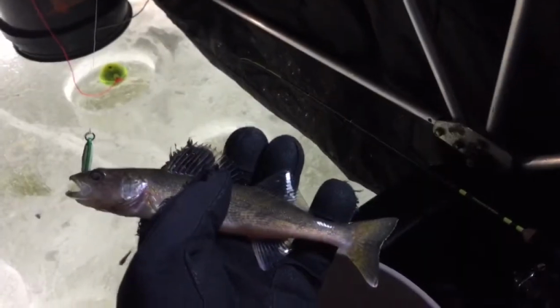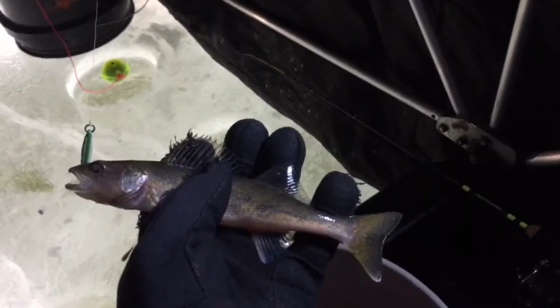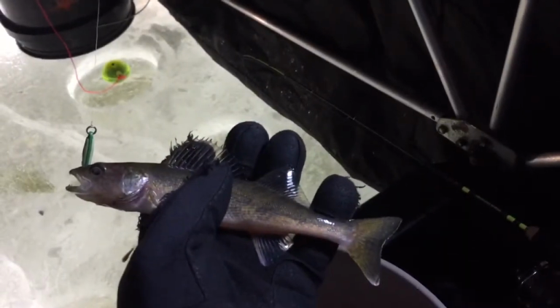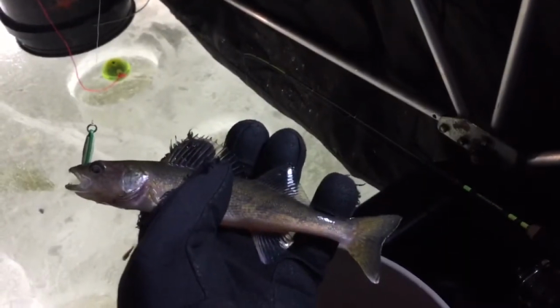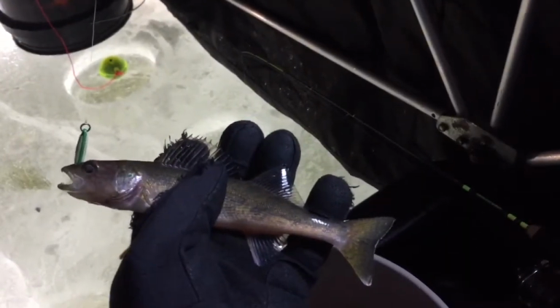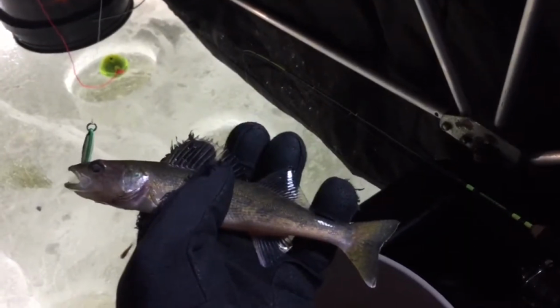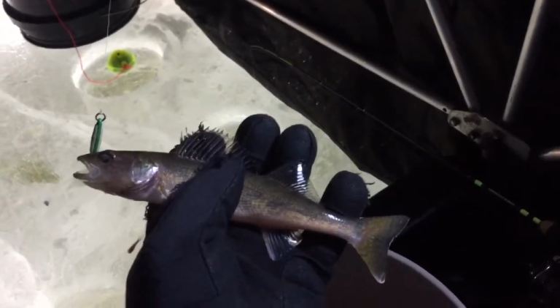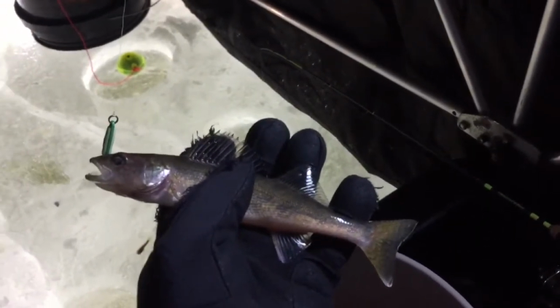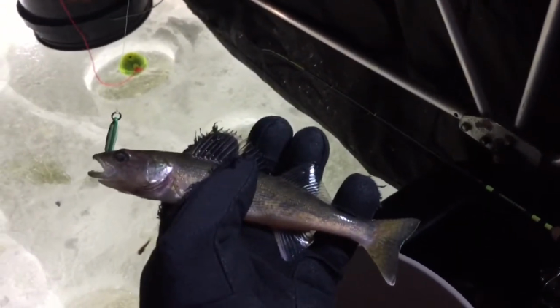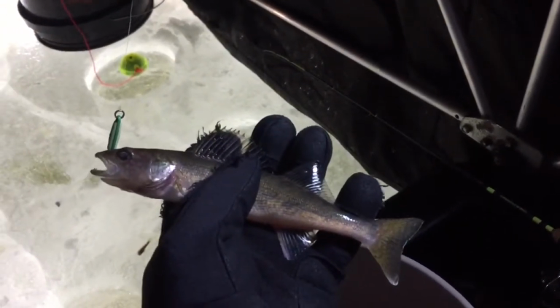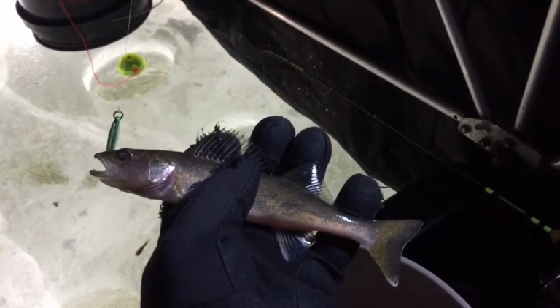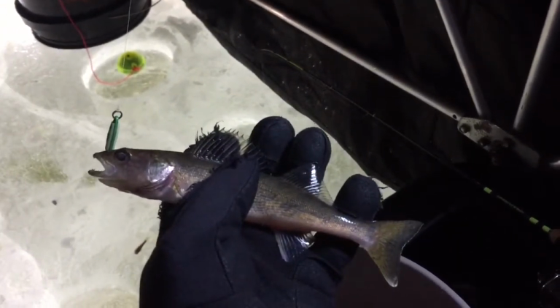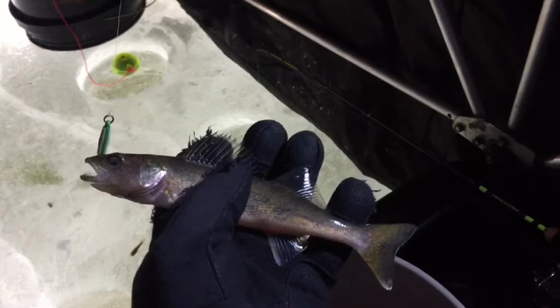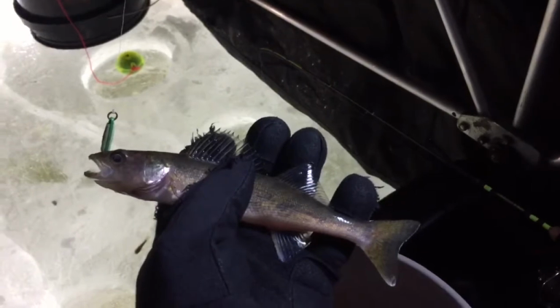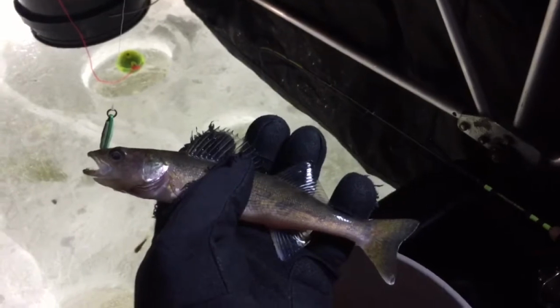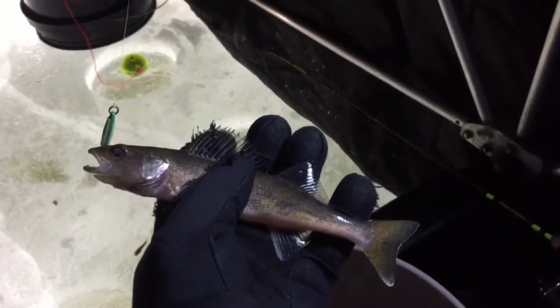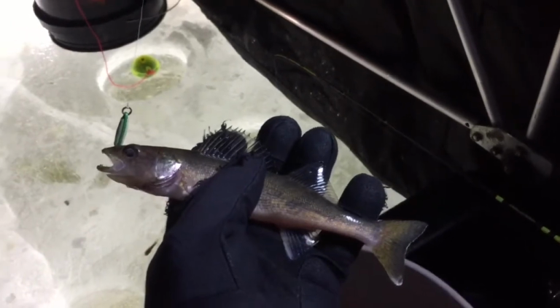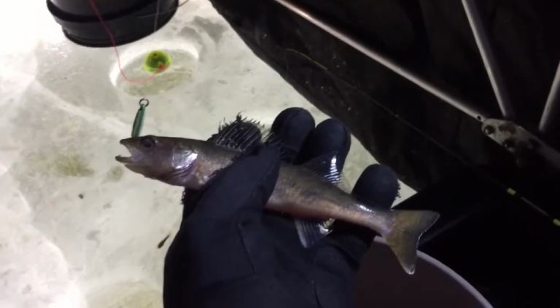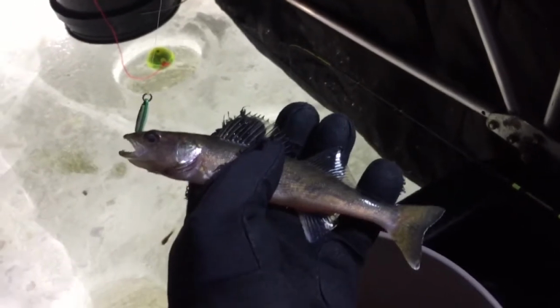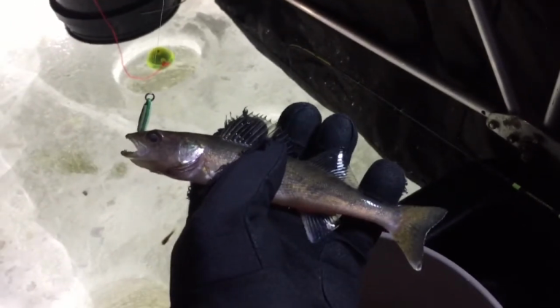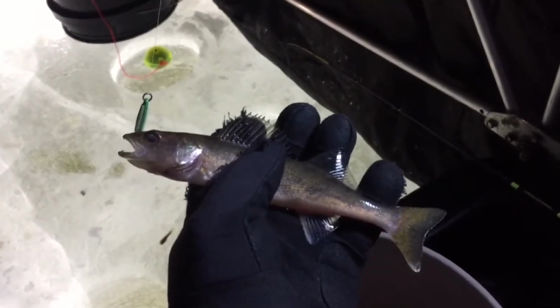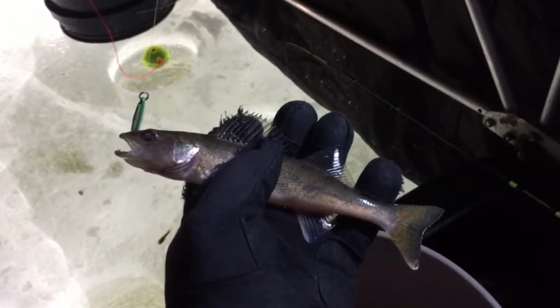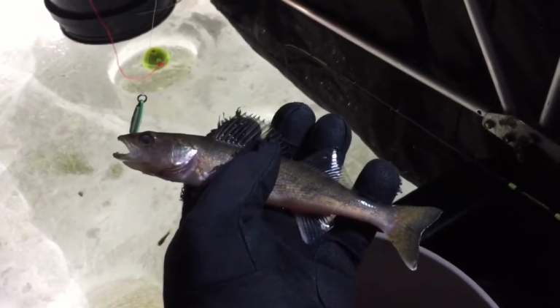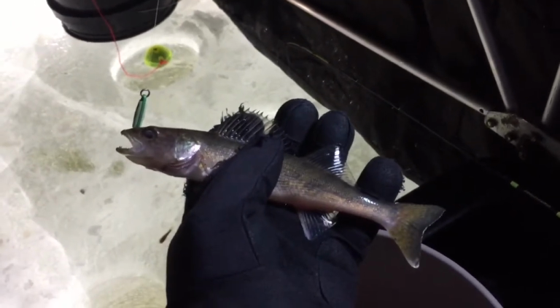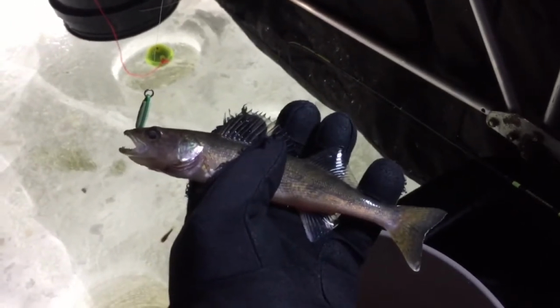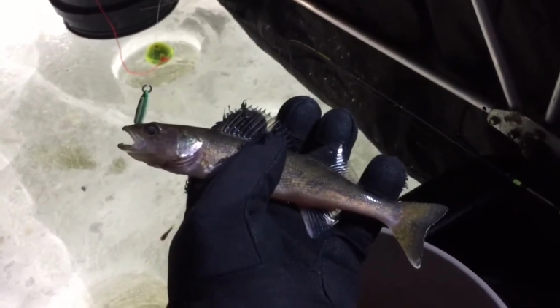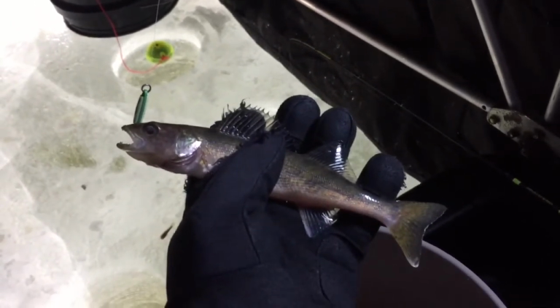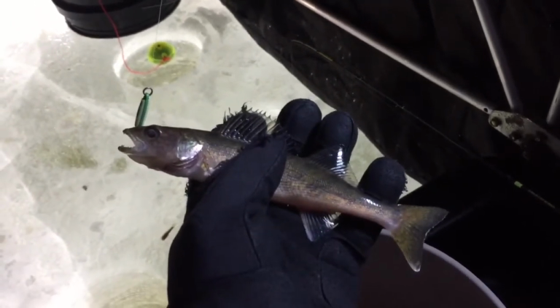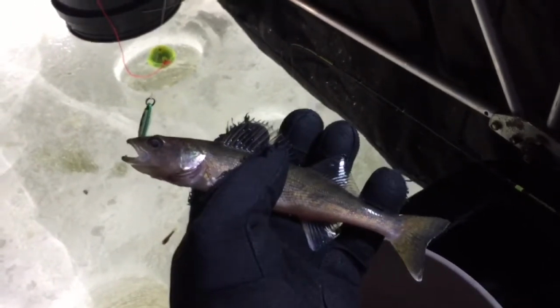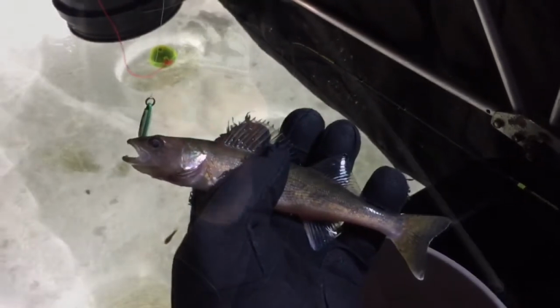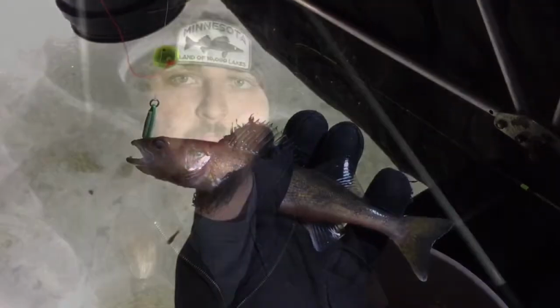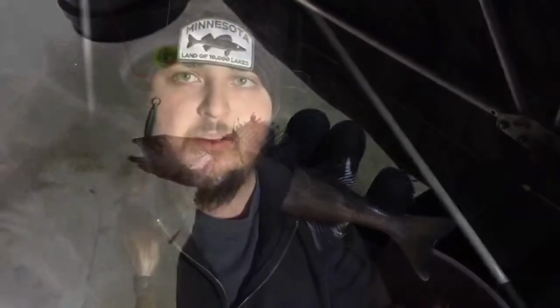It looks like they're finally turning on now. We got three of them right in a row here, again just on a minnow head on a jigging spoon.